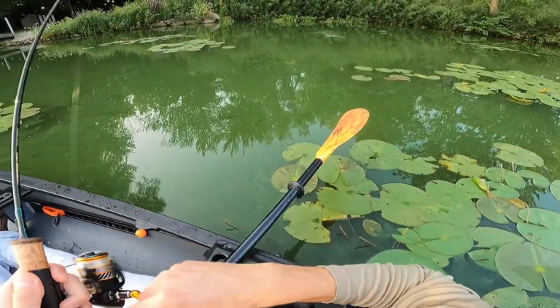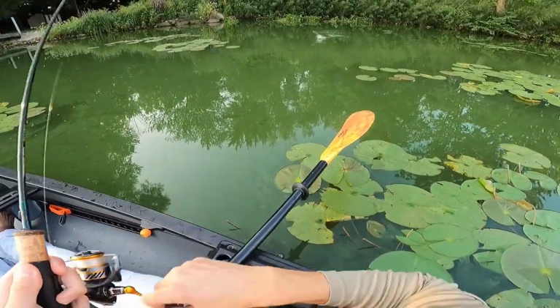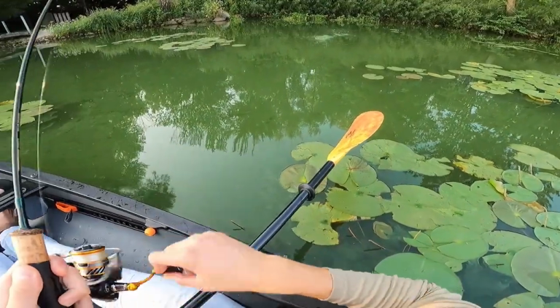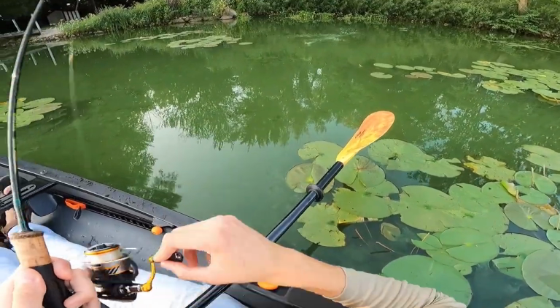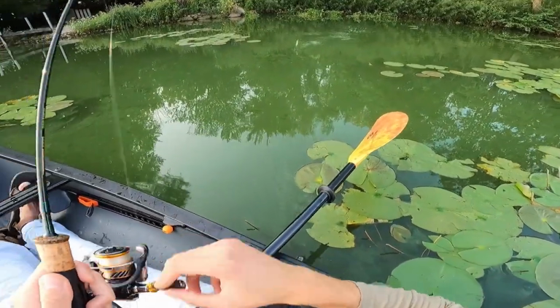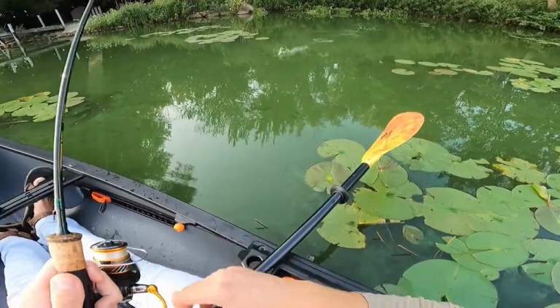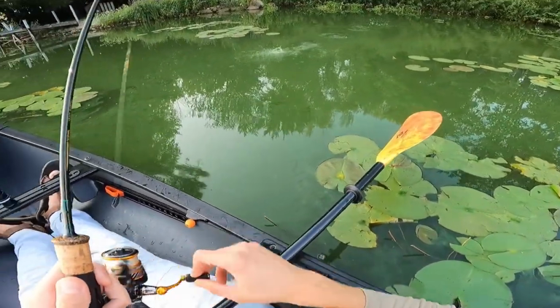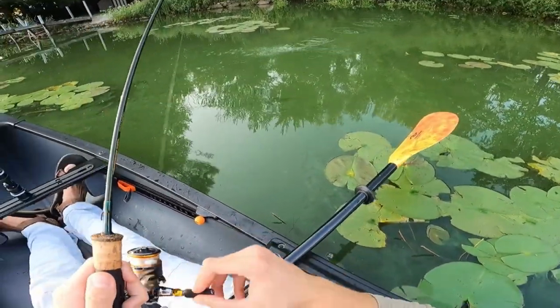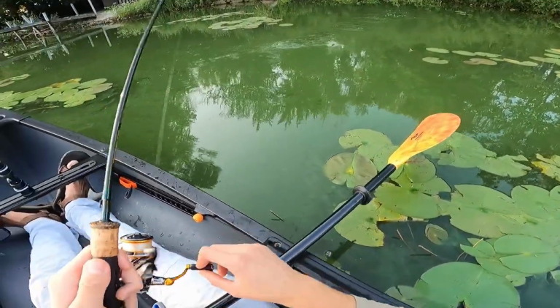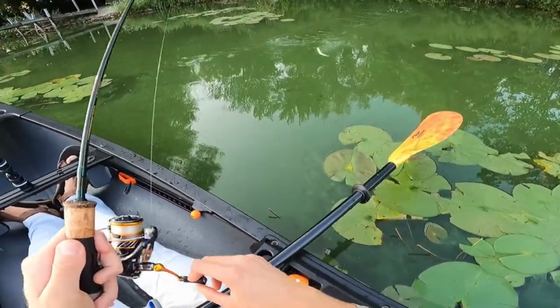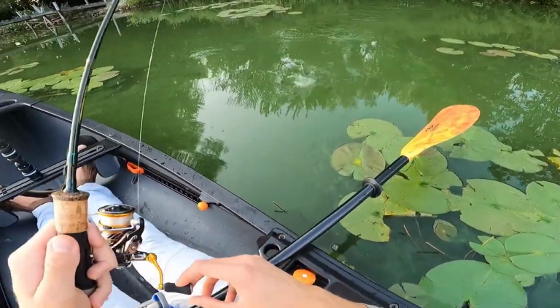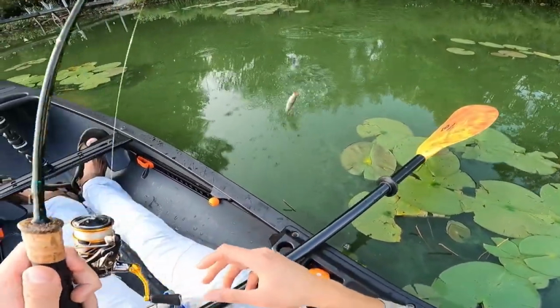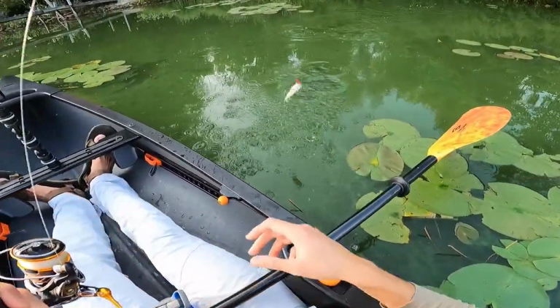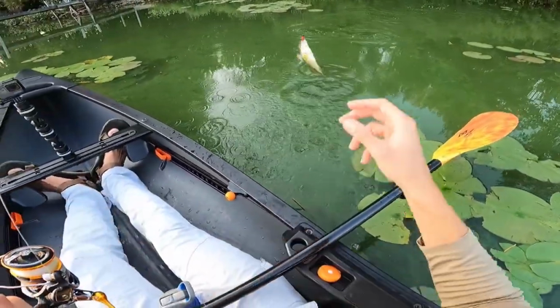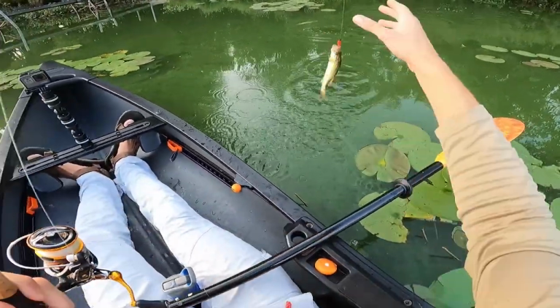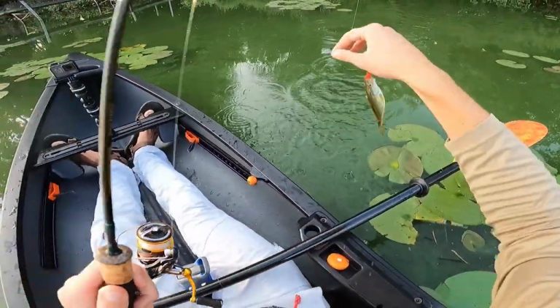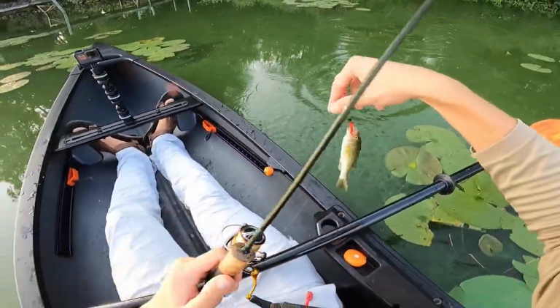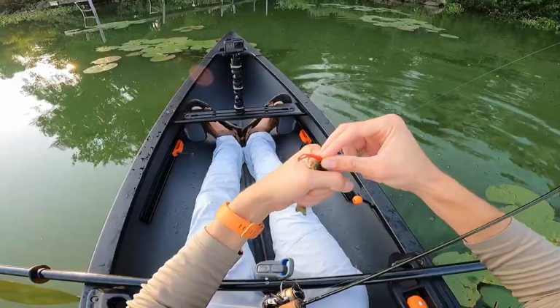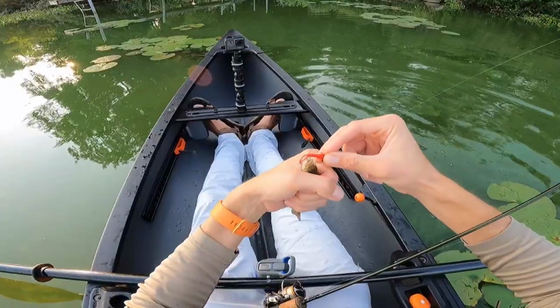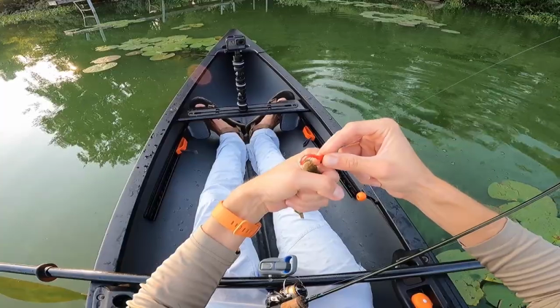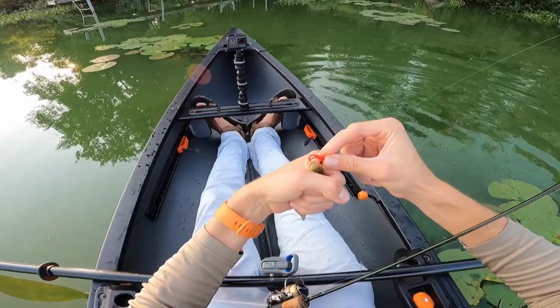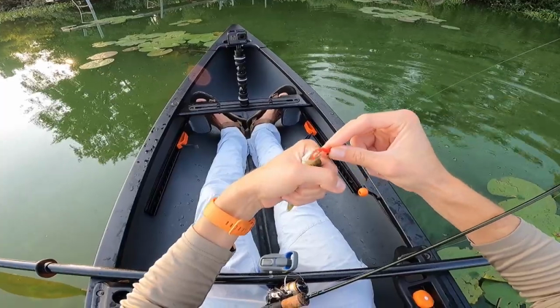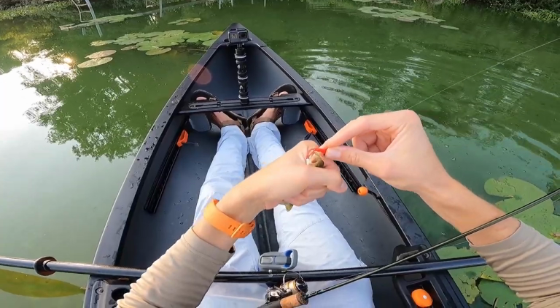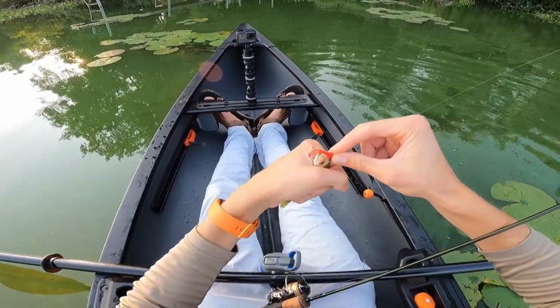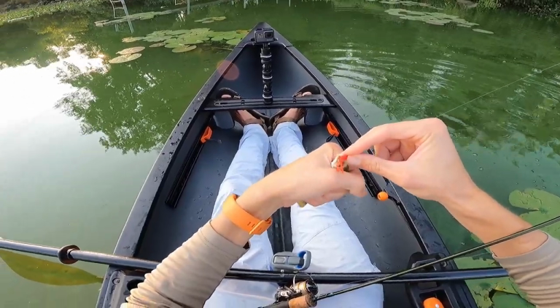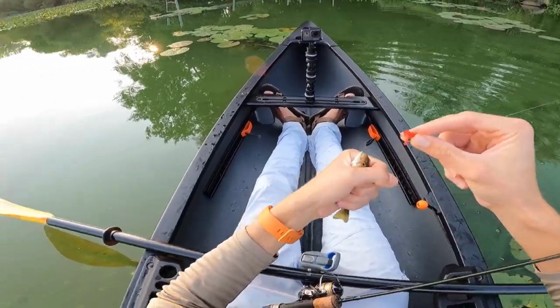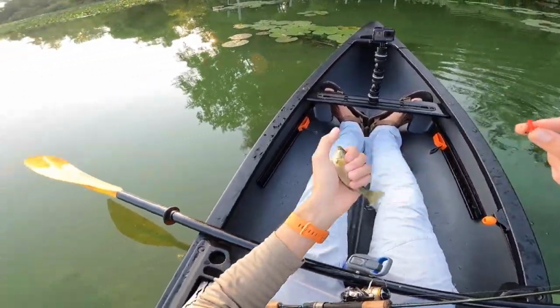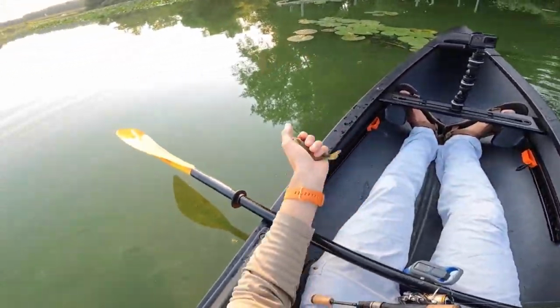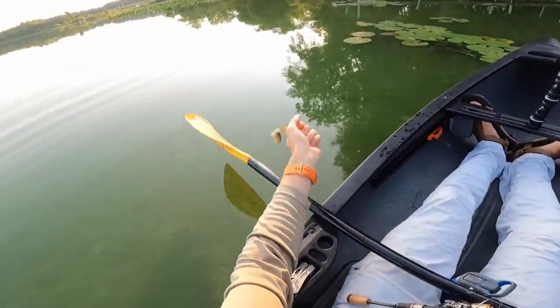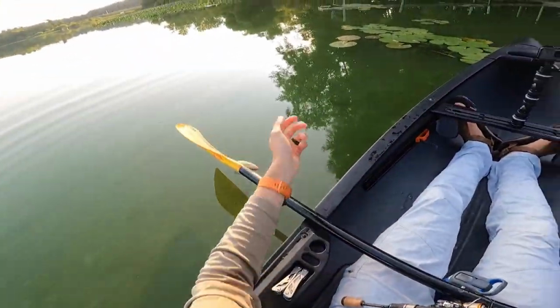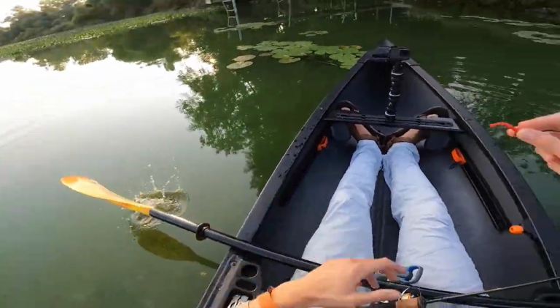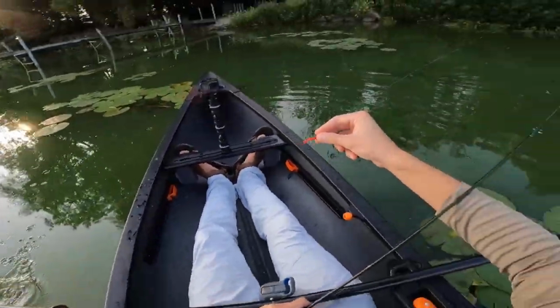Just an absolute micro bass — not a big fish, but a dry-streak ender.